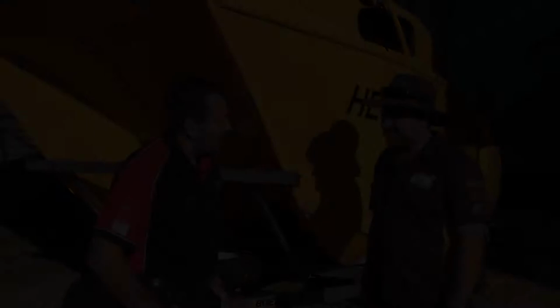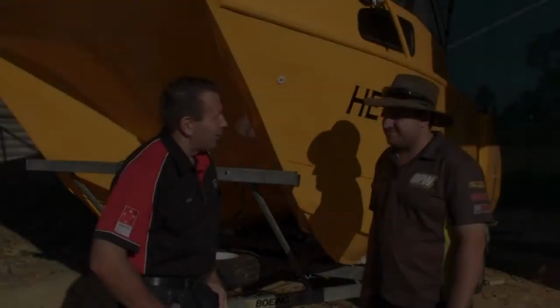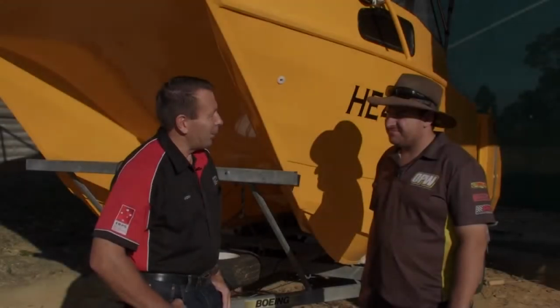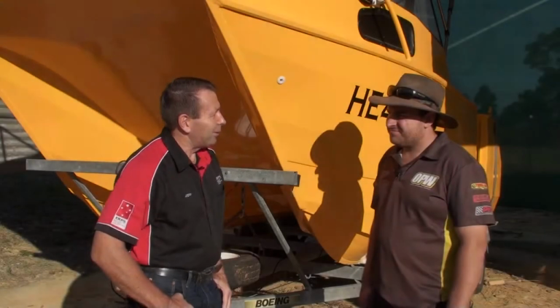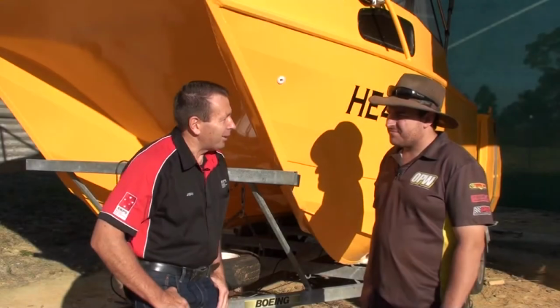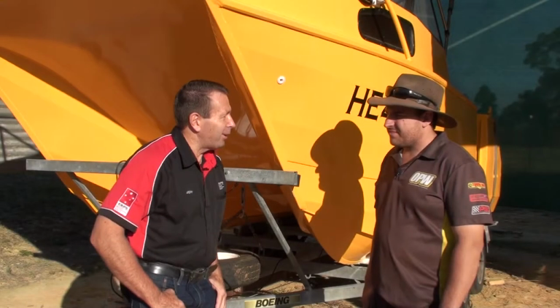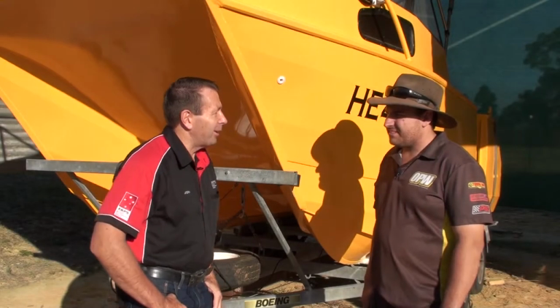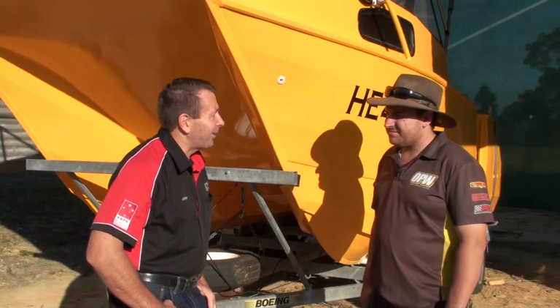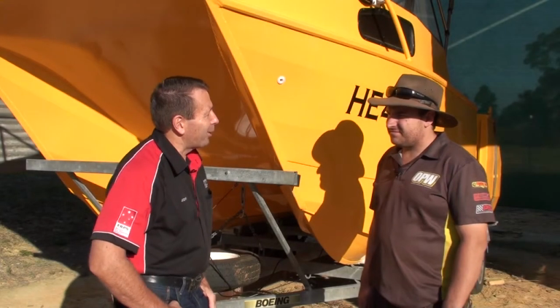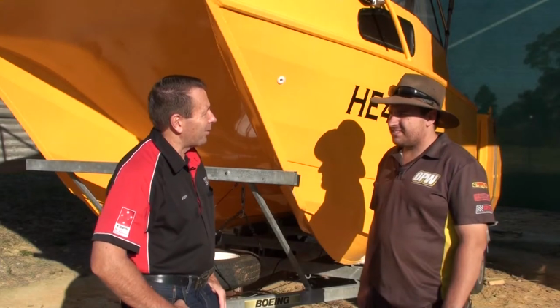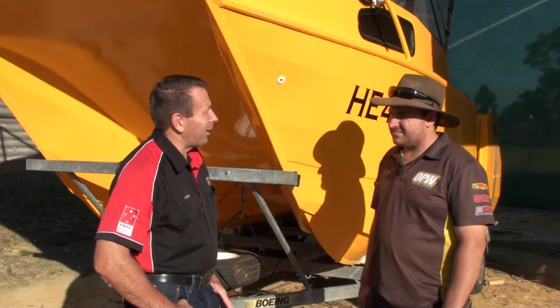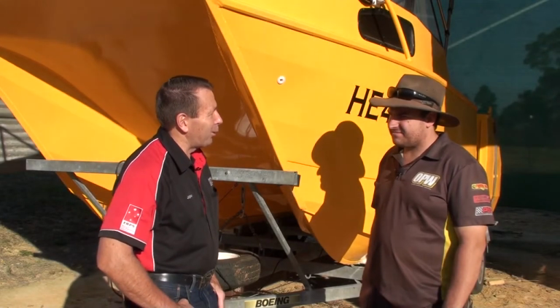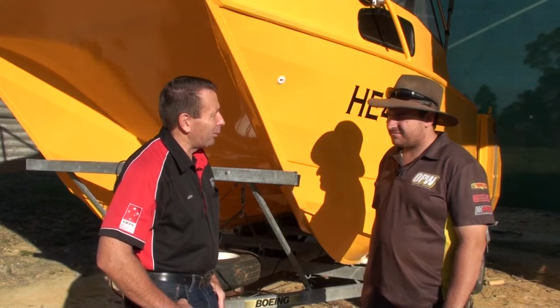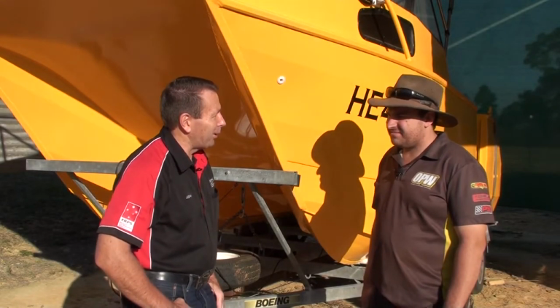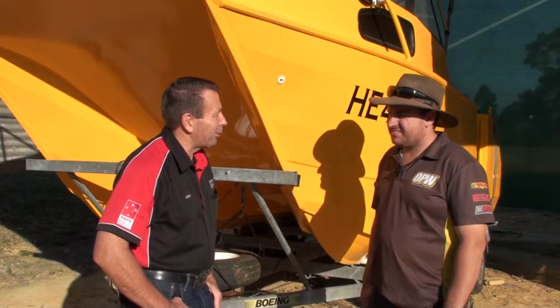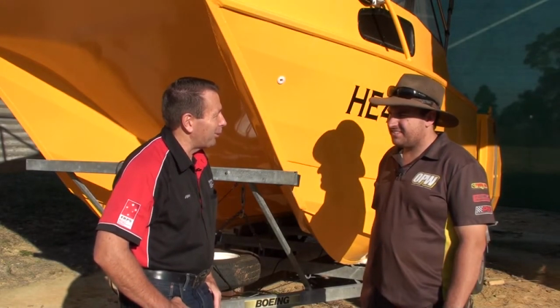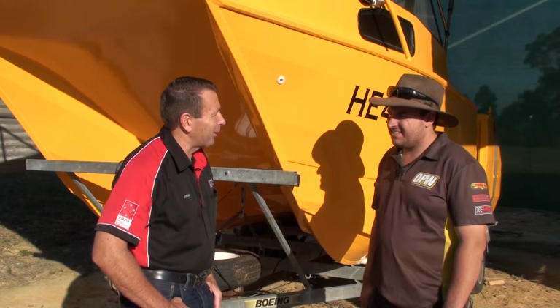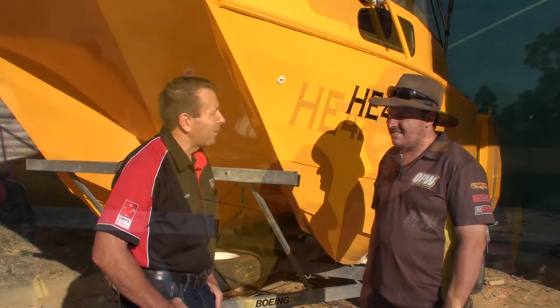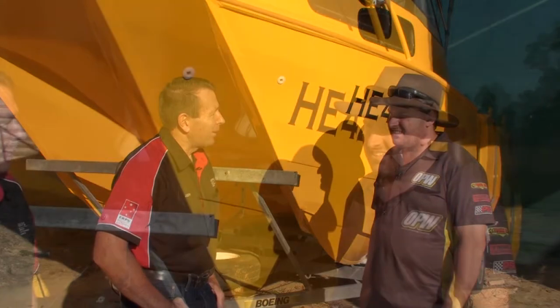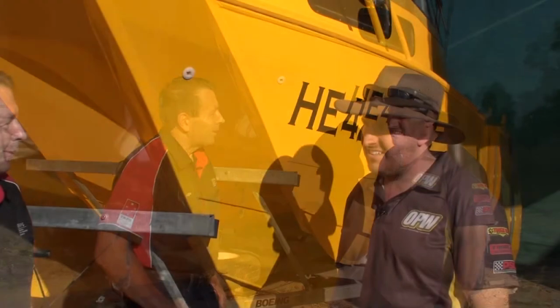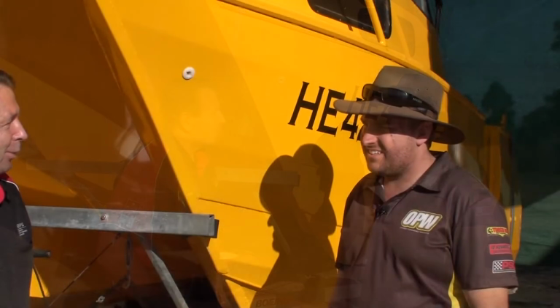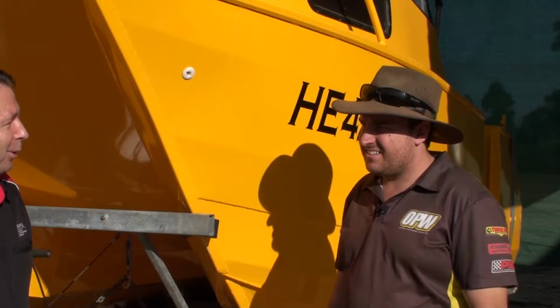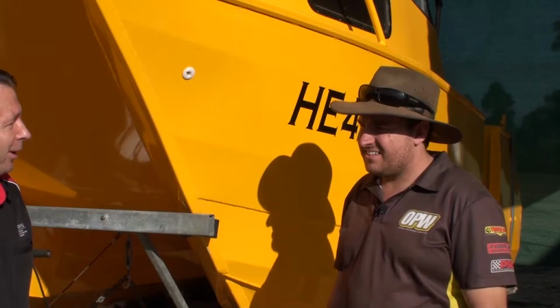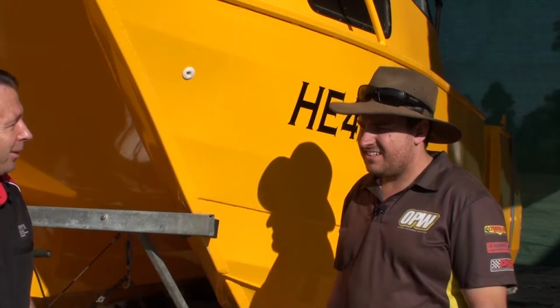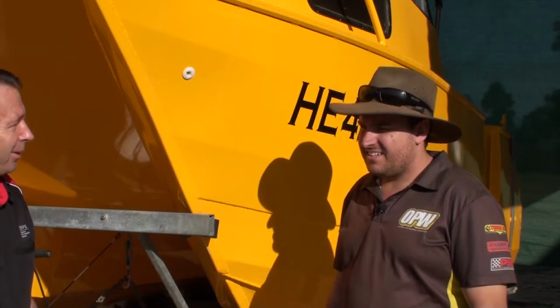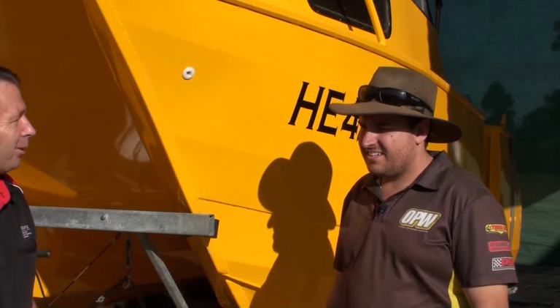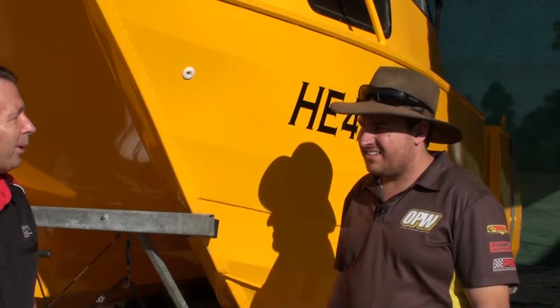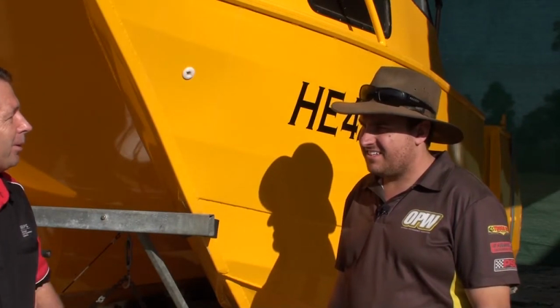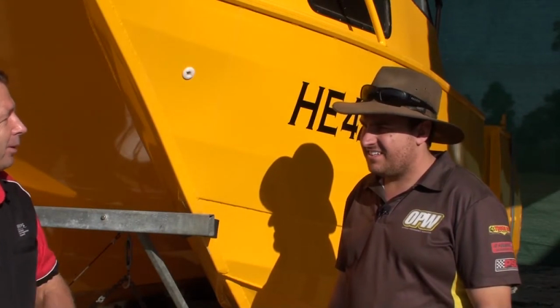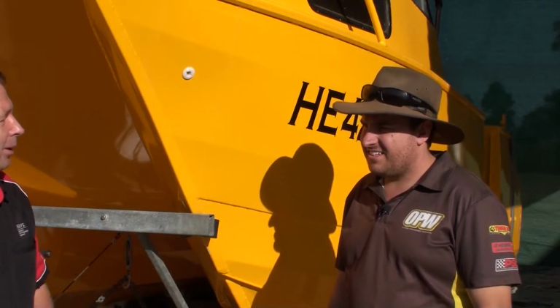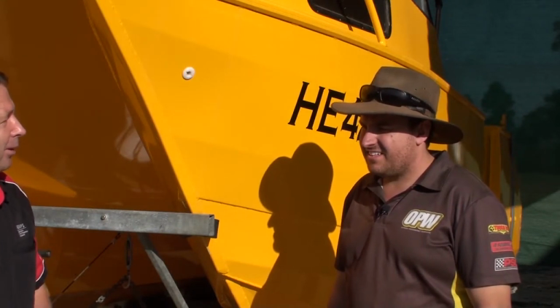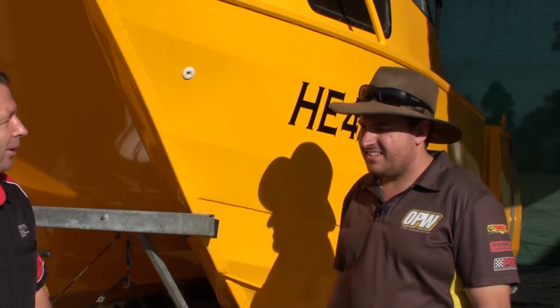So Peter, here we are having a look at your boat after 12 months. Just give us a bit of a rundown on your boat. You've had your boat how long now?